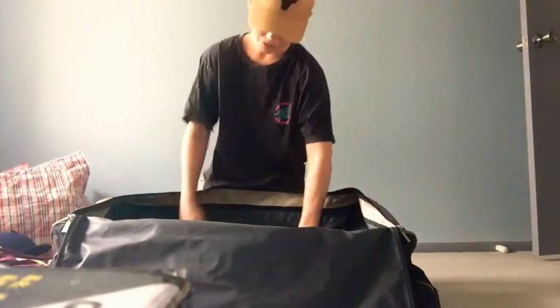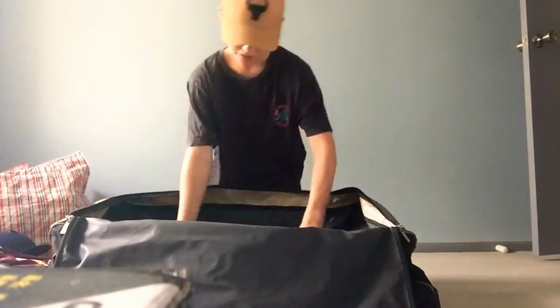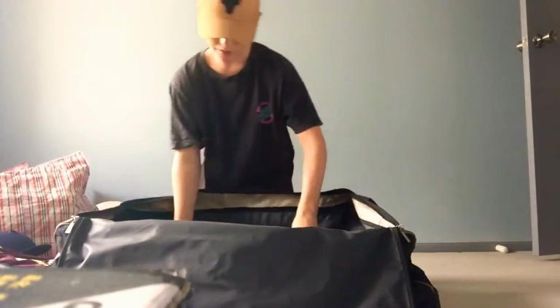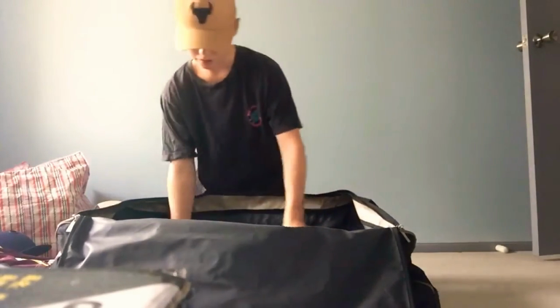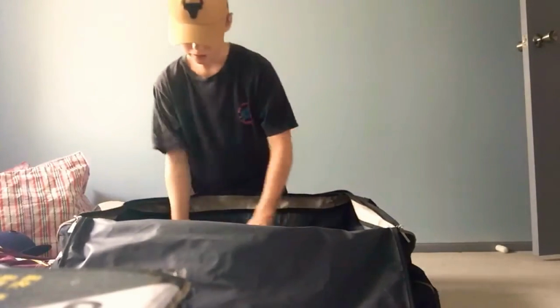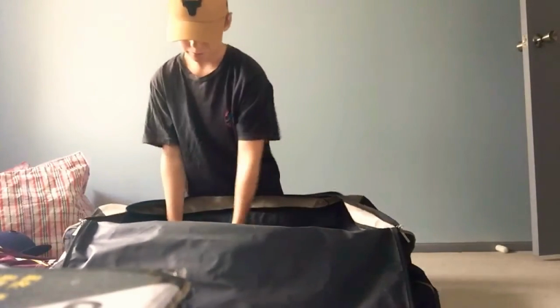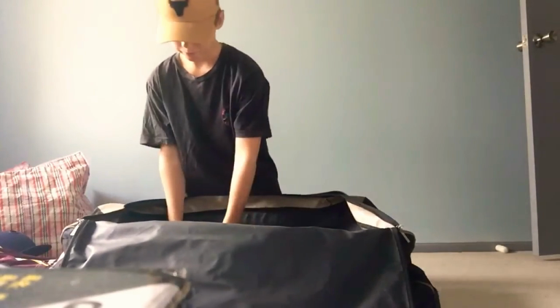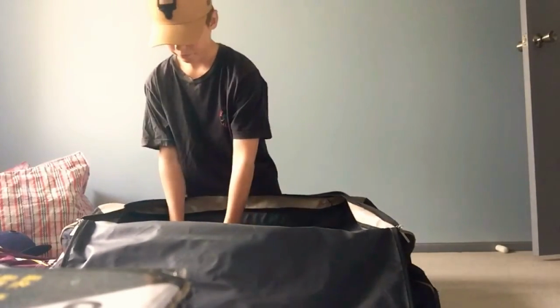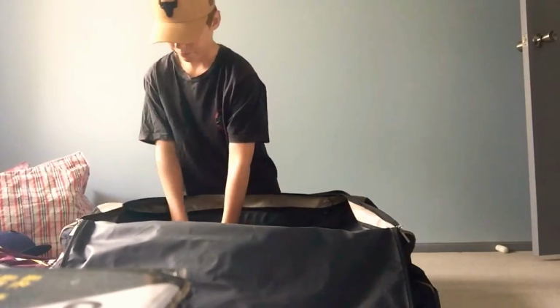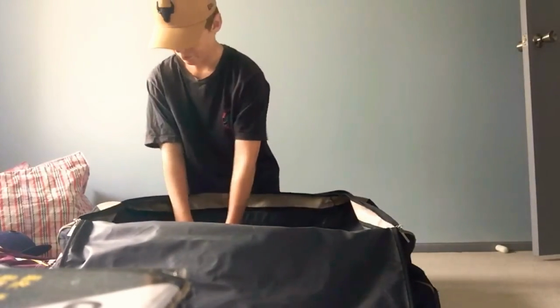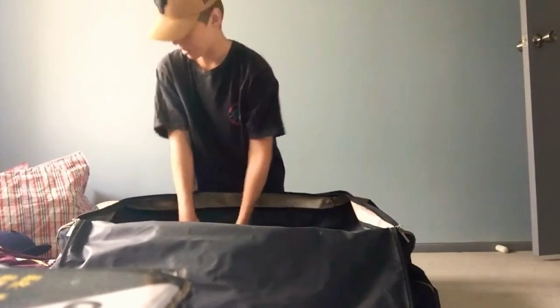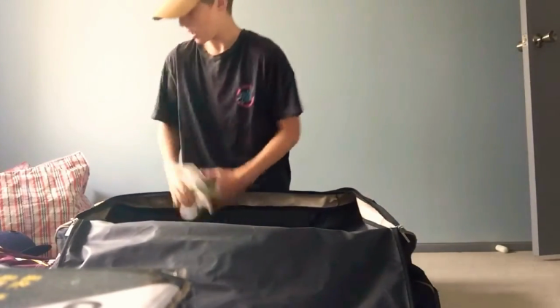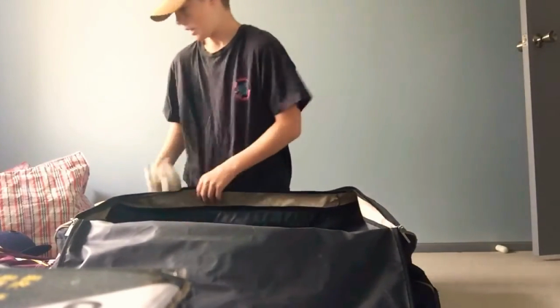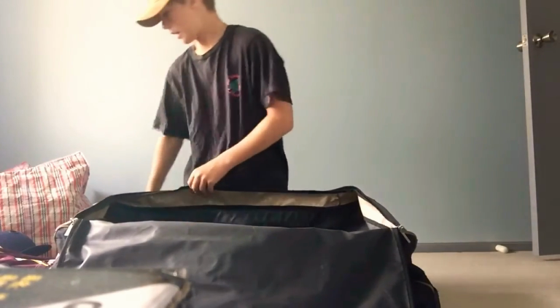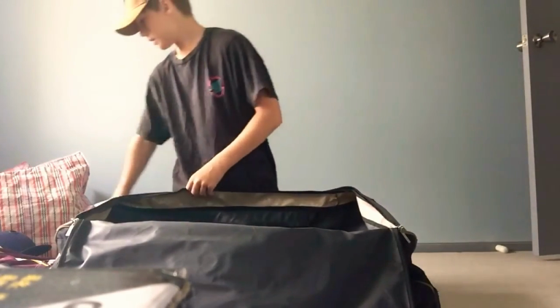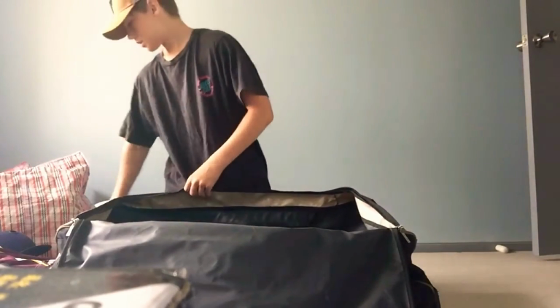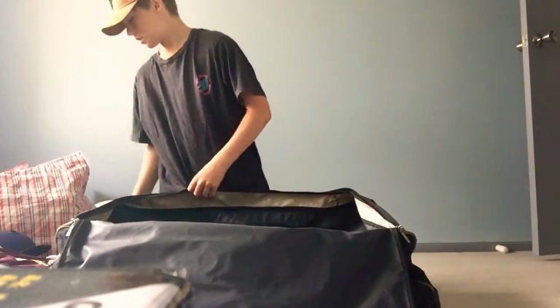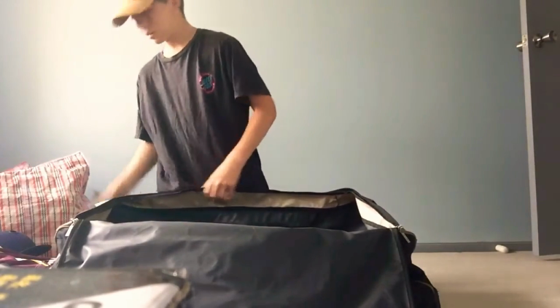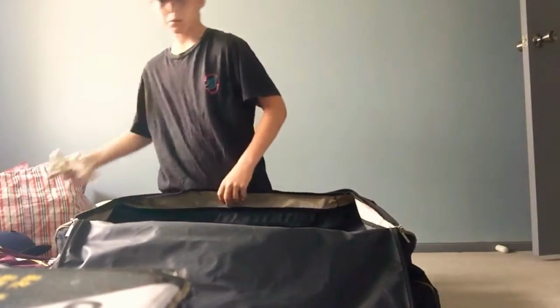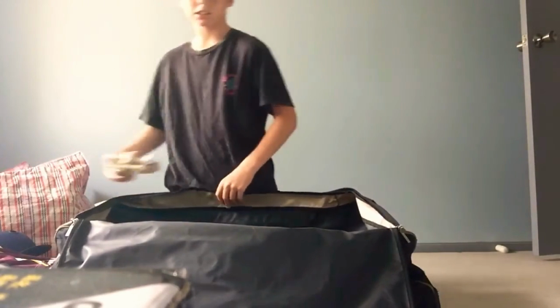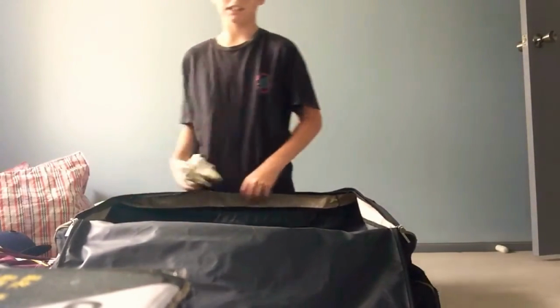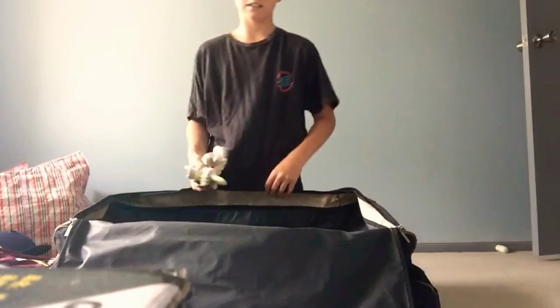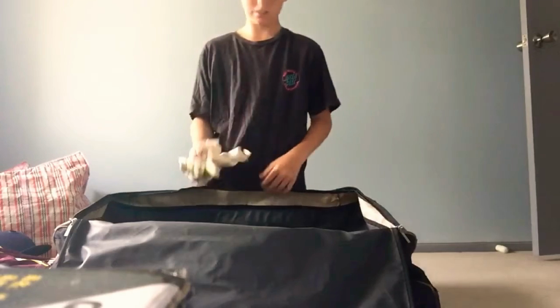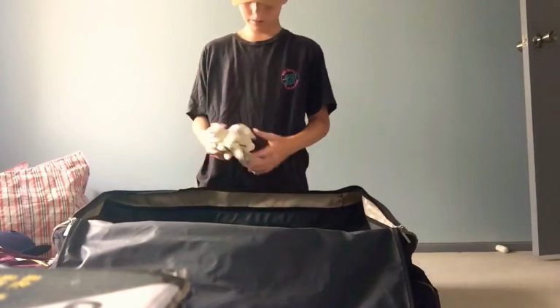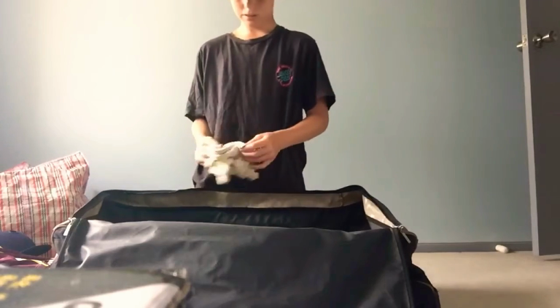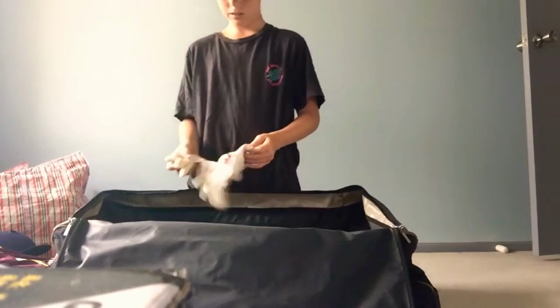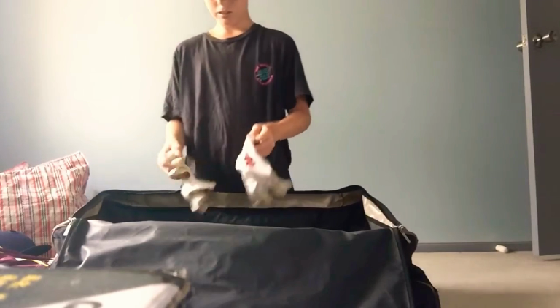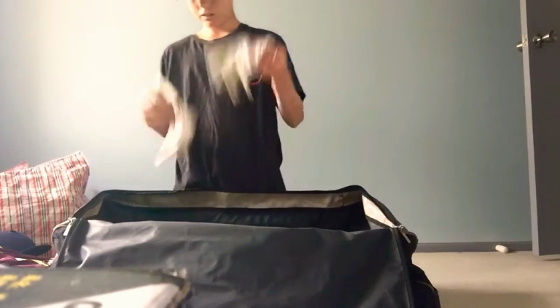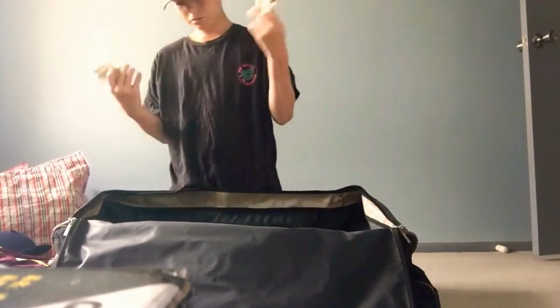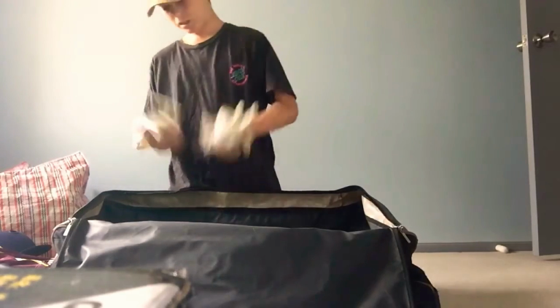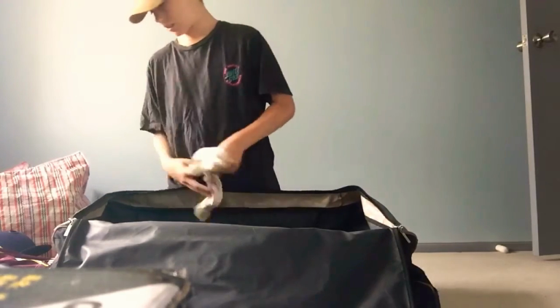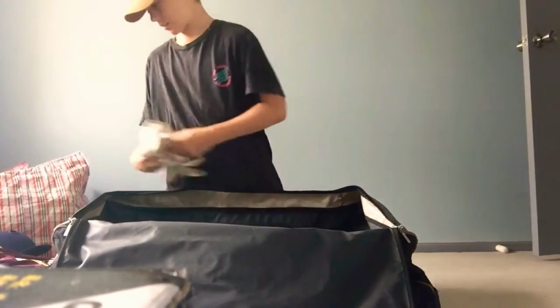We've got some inners. There's a box there too. Got some inners.